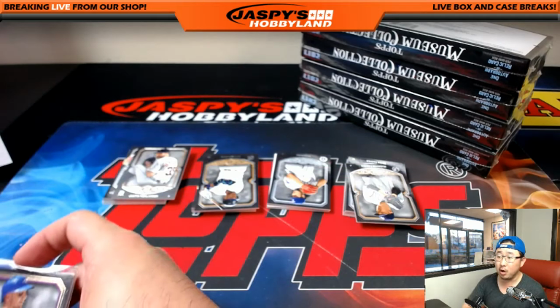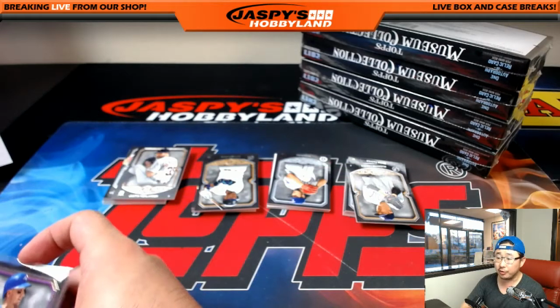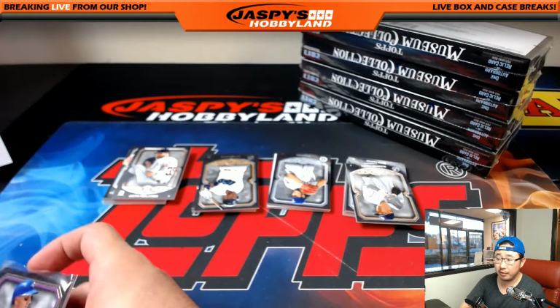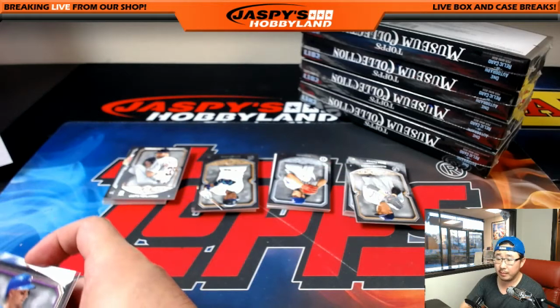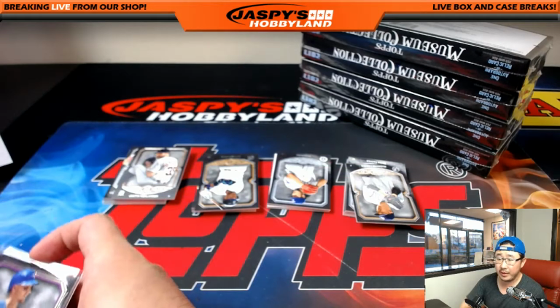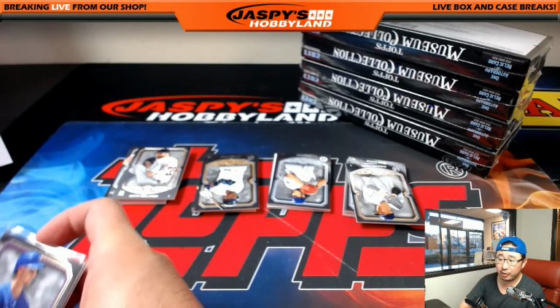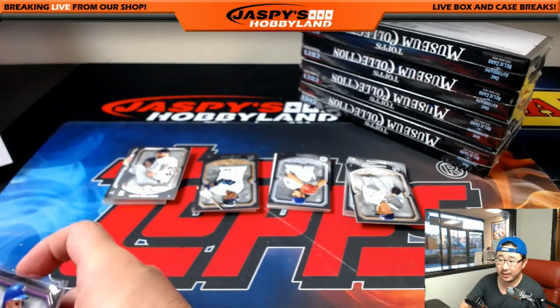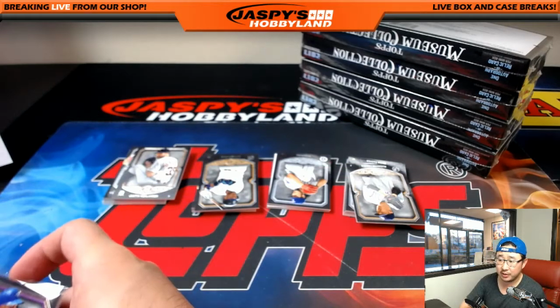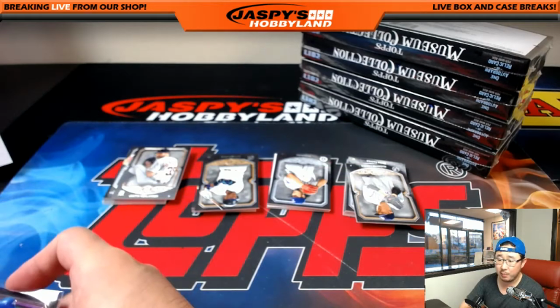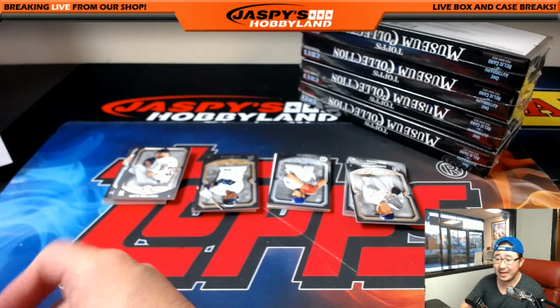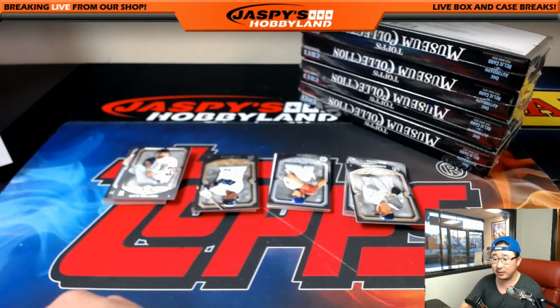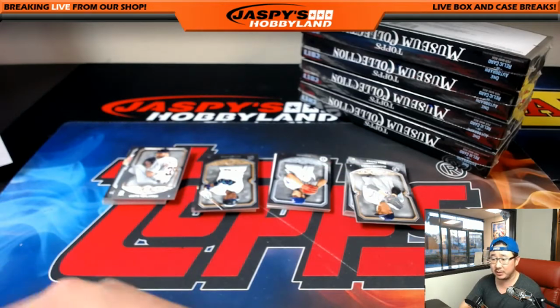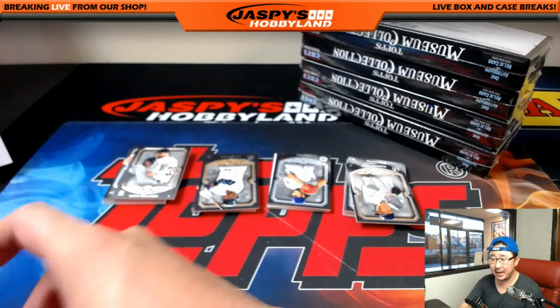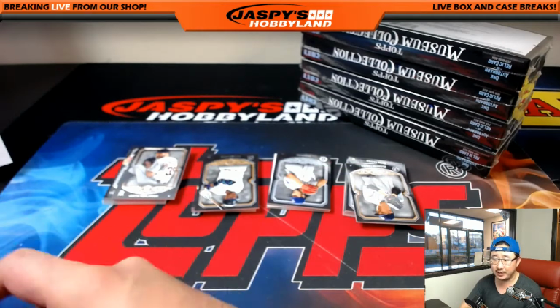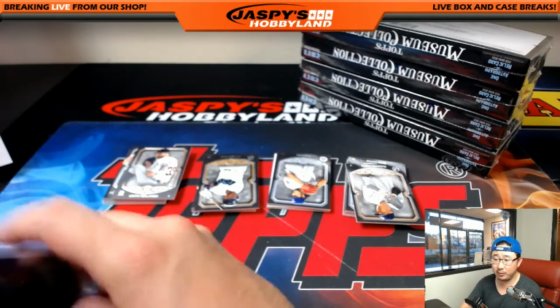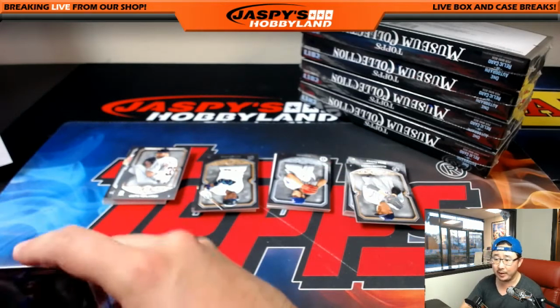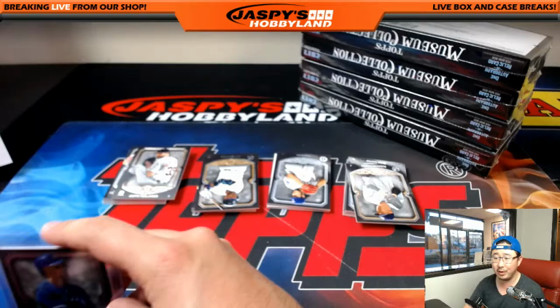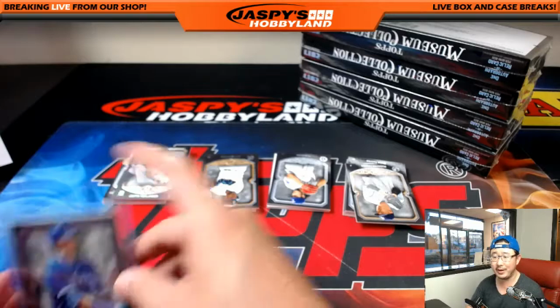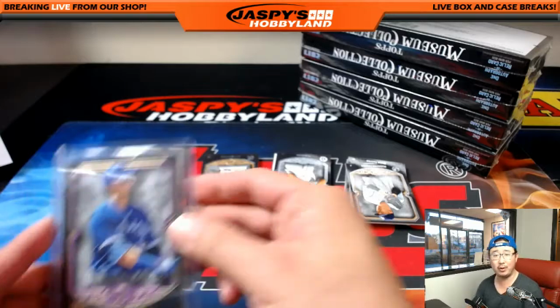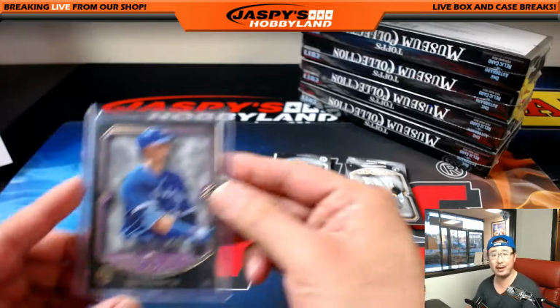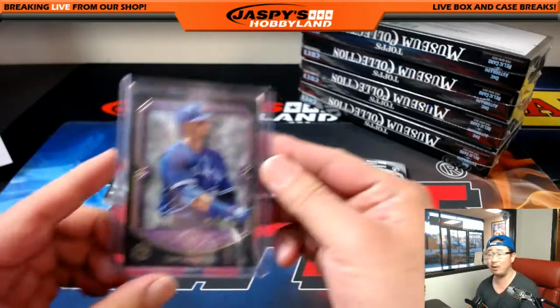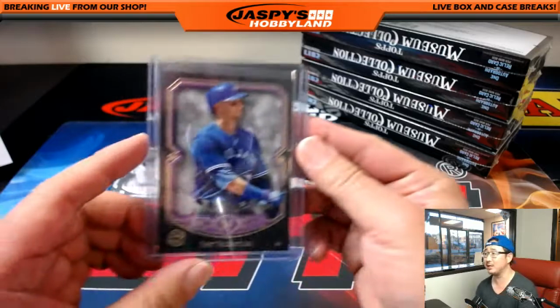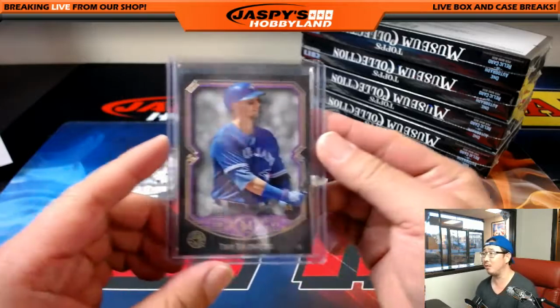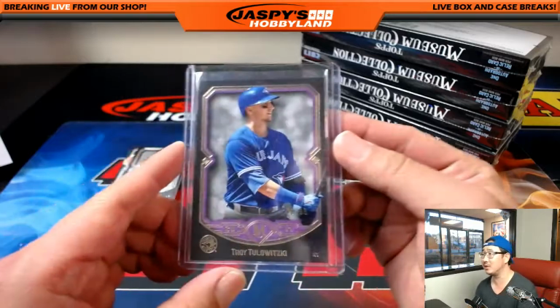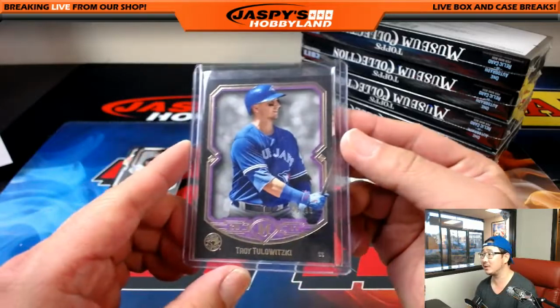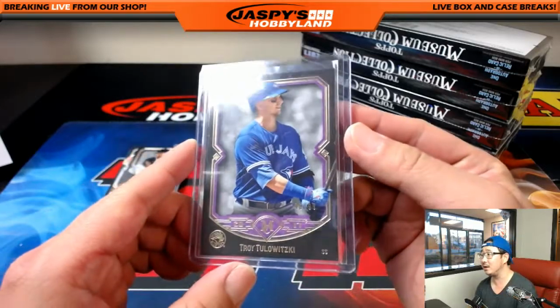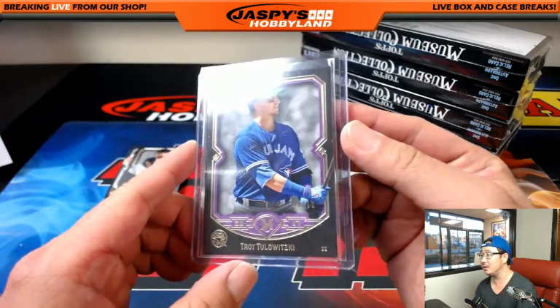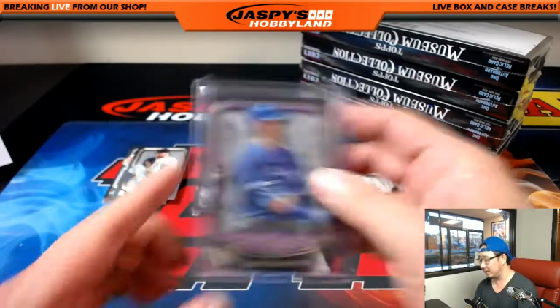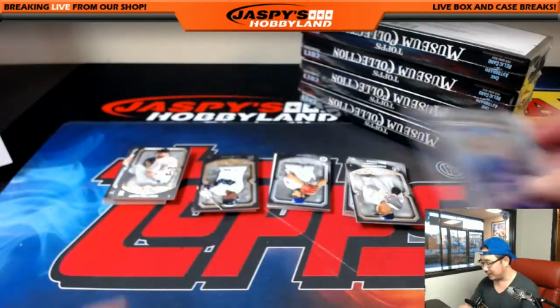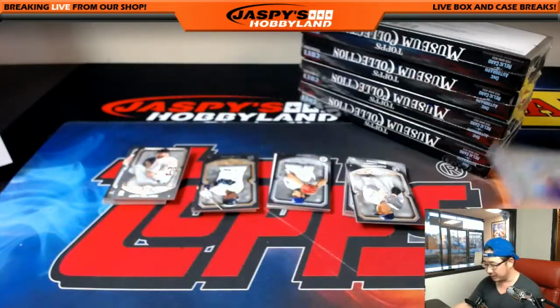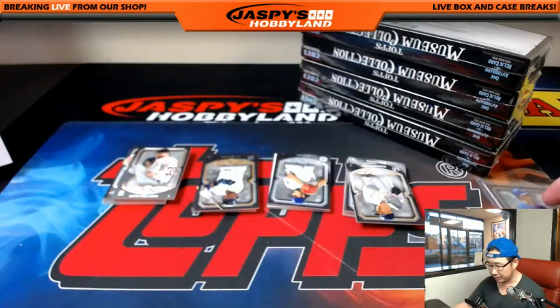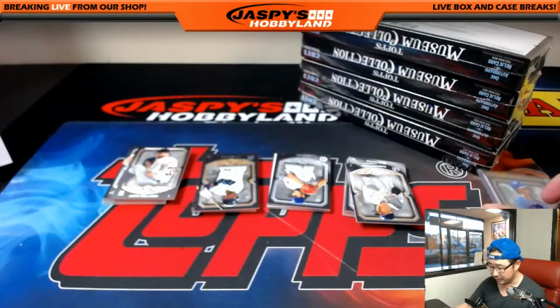So the big three is the new basketball series Ice Cube made. What network is it on? That sounds interesting.